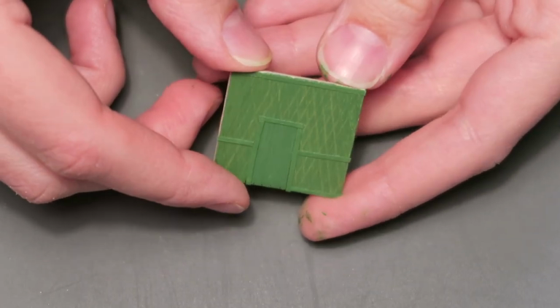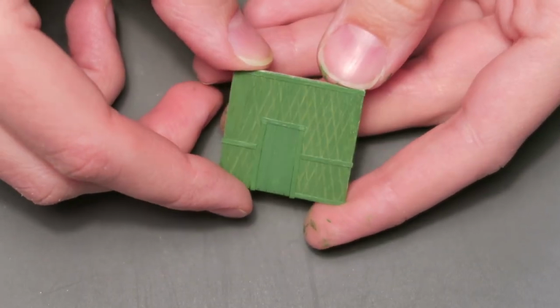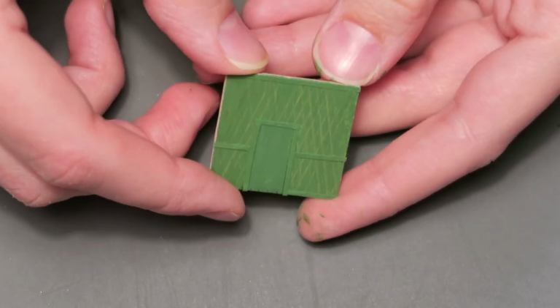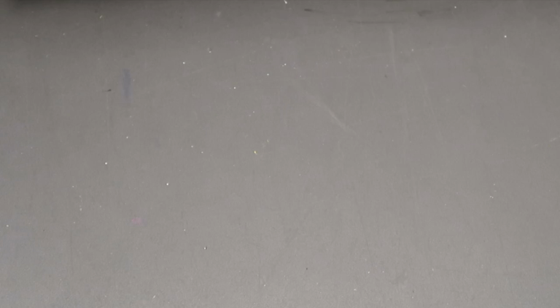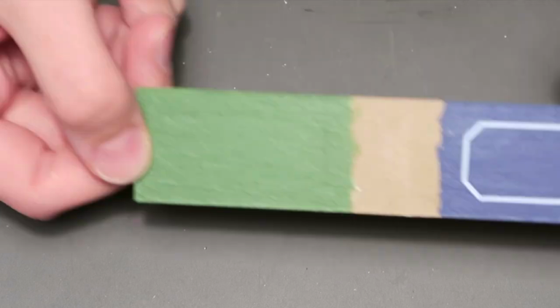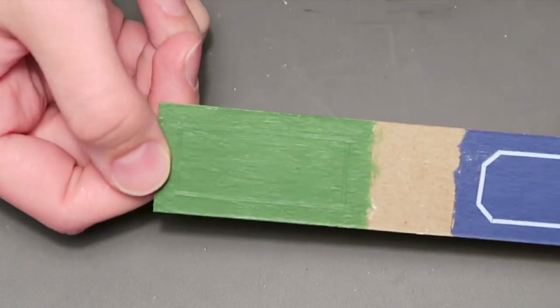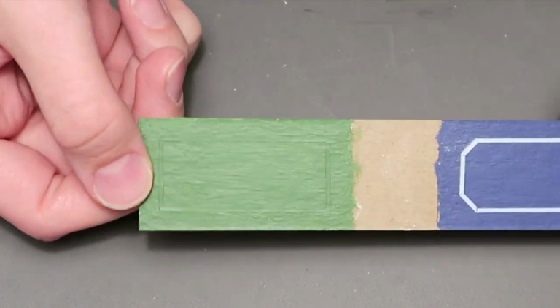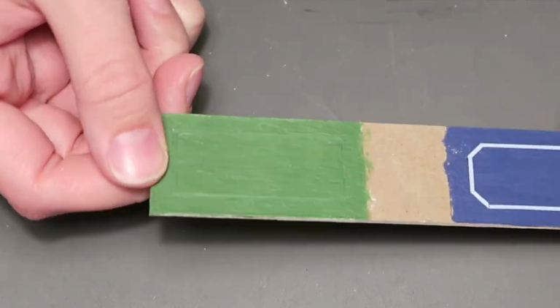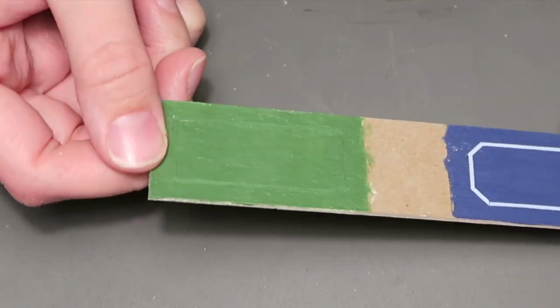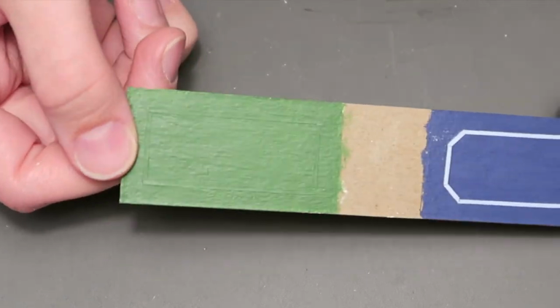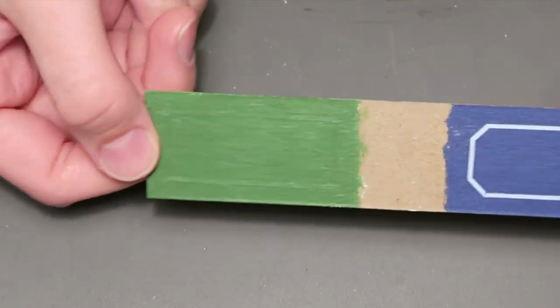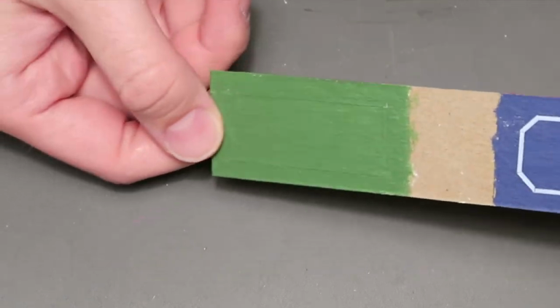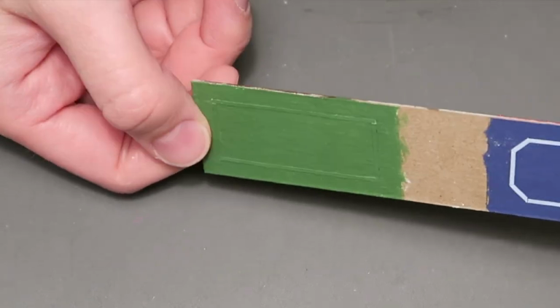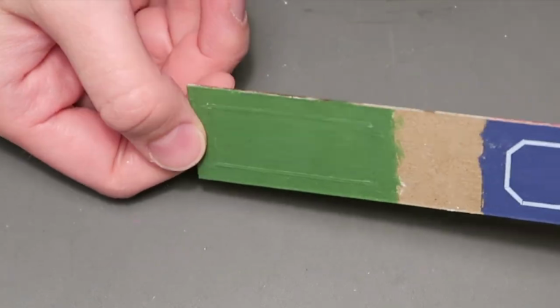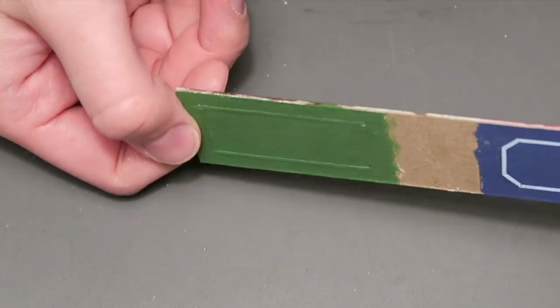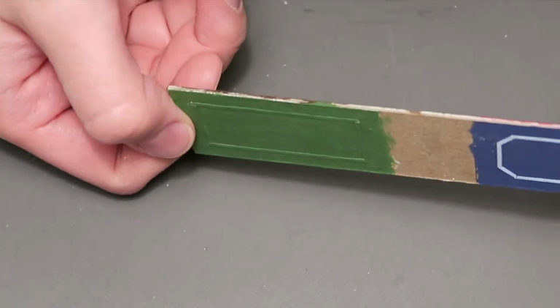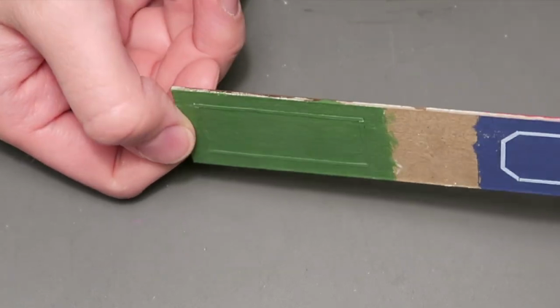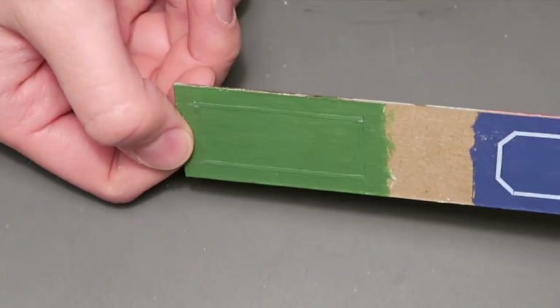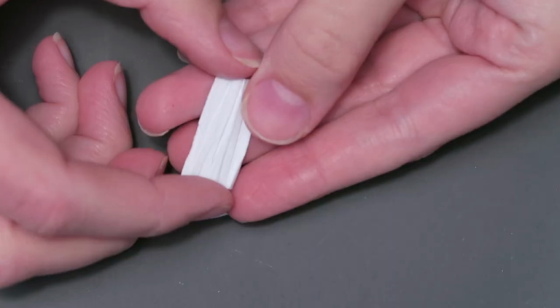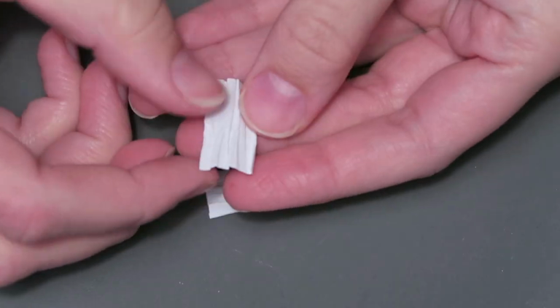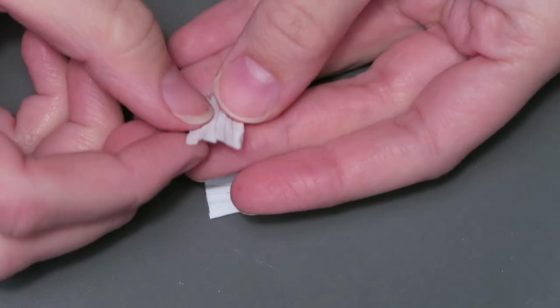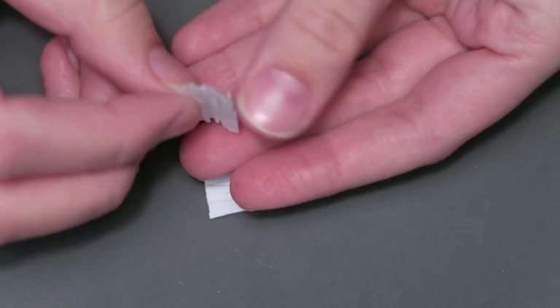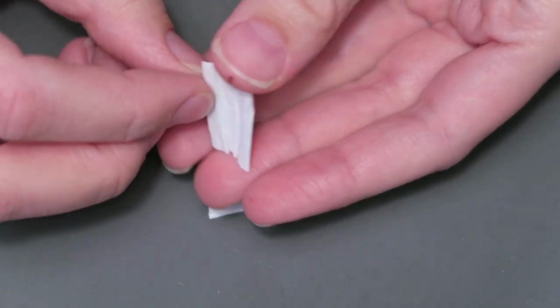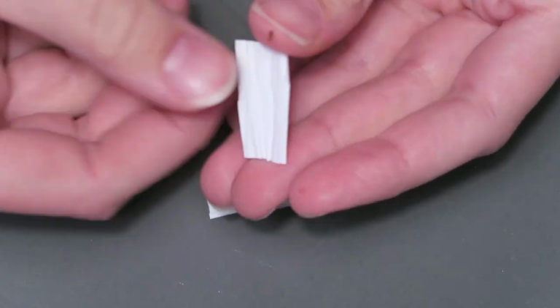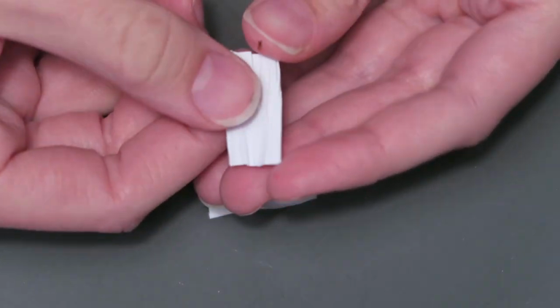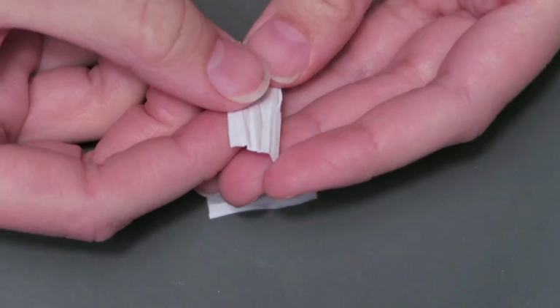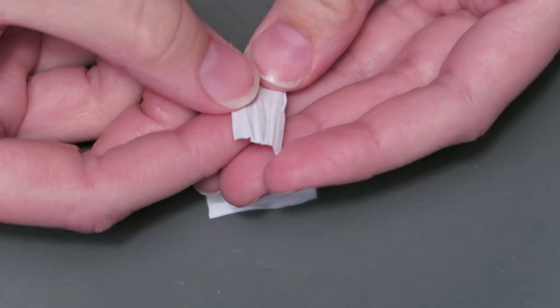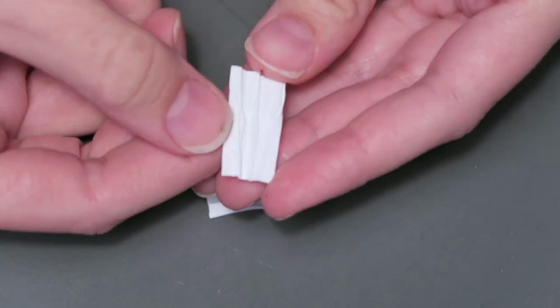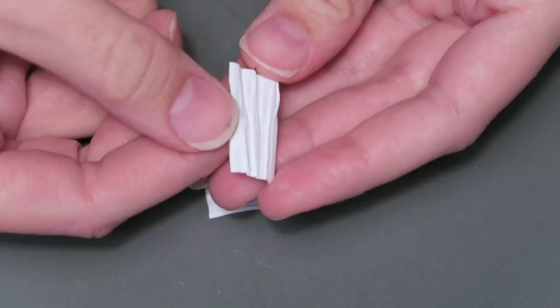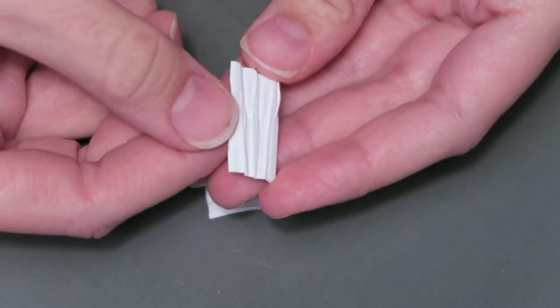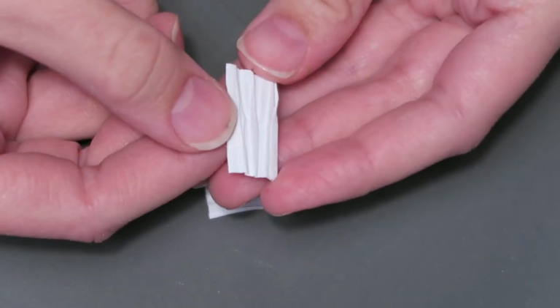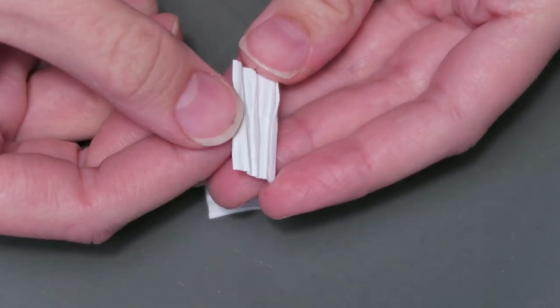I also added molding to the ceiling, and I used the same process as before with the curtains.